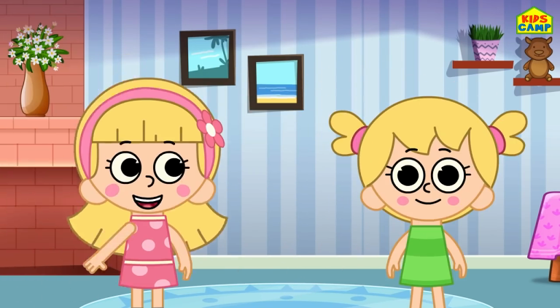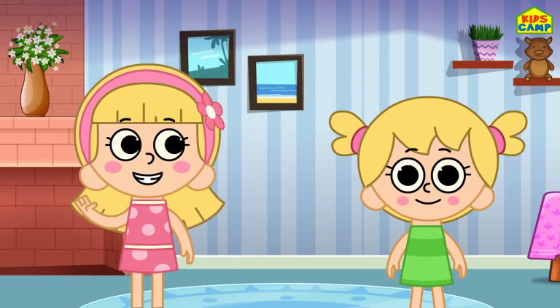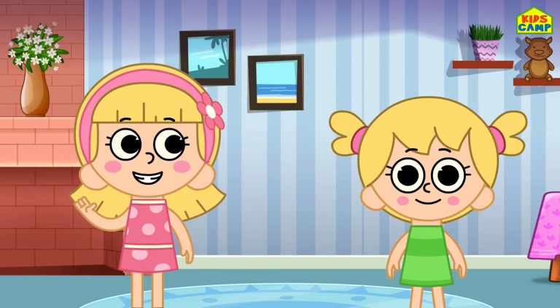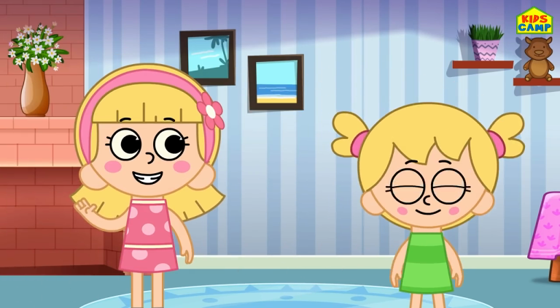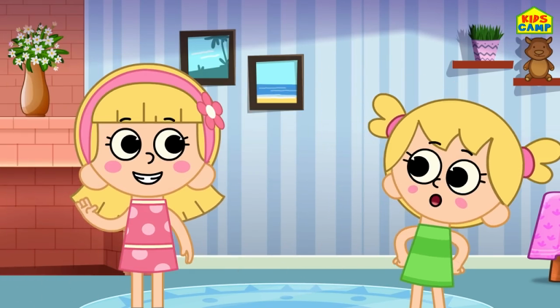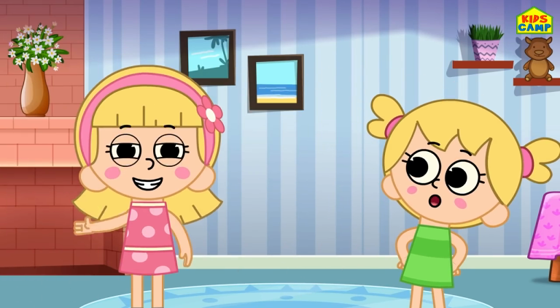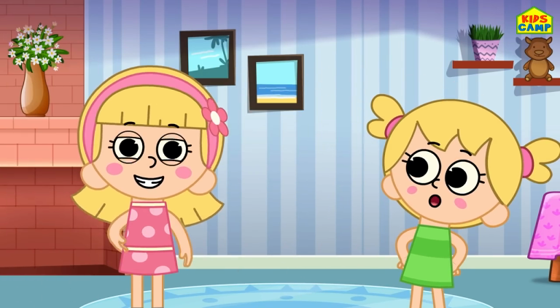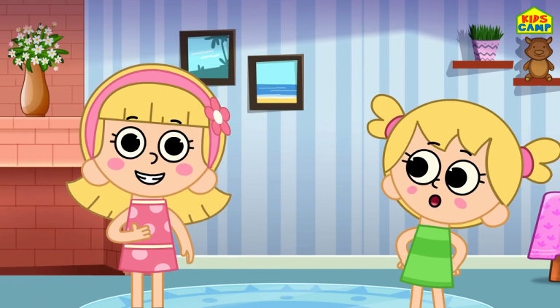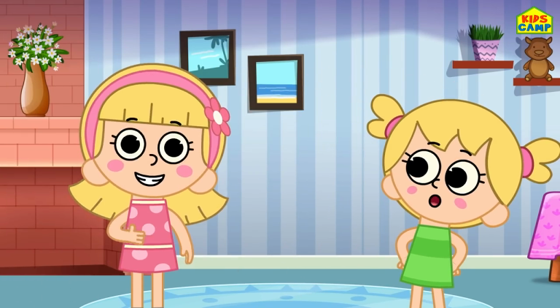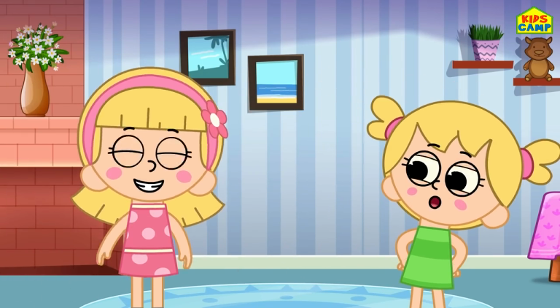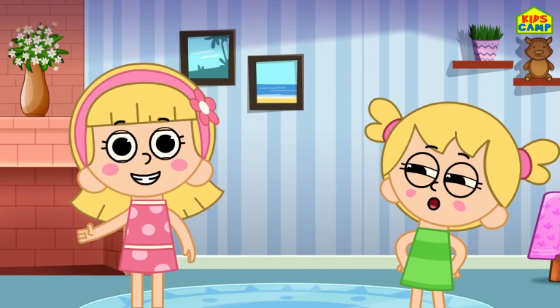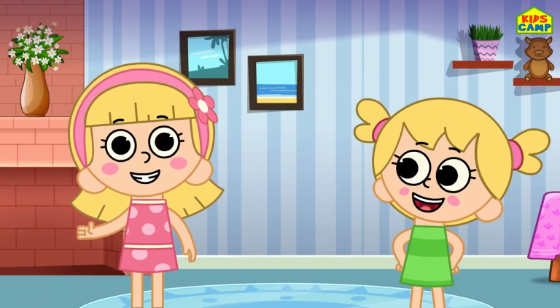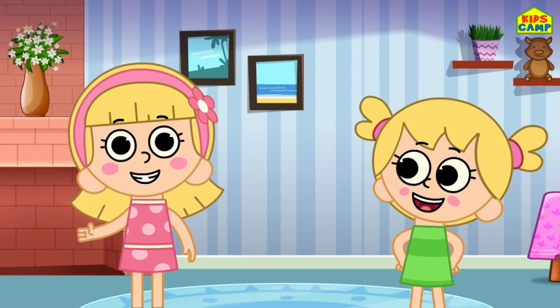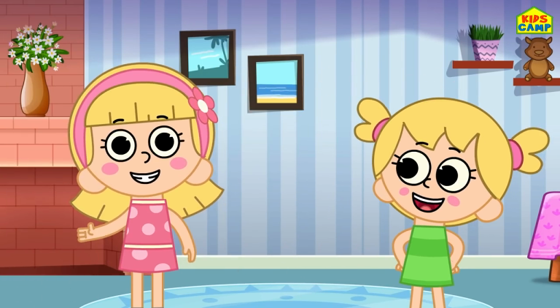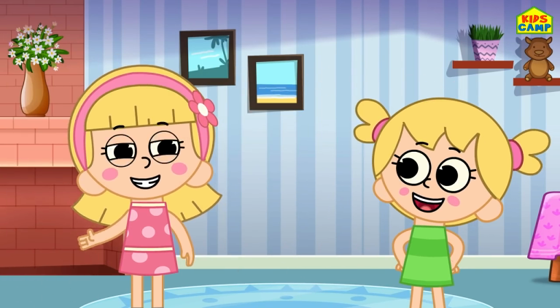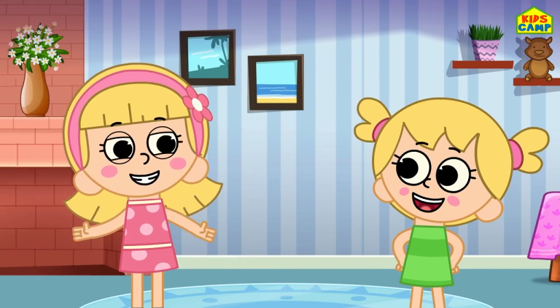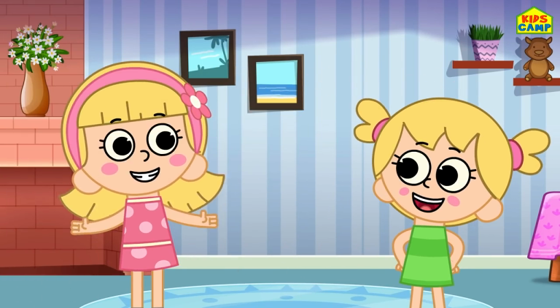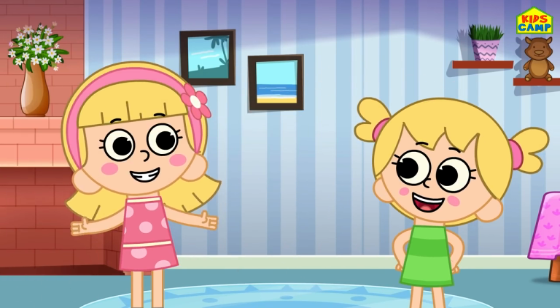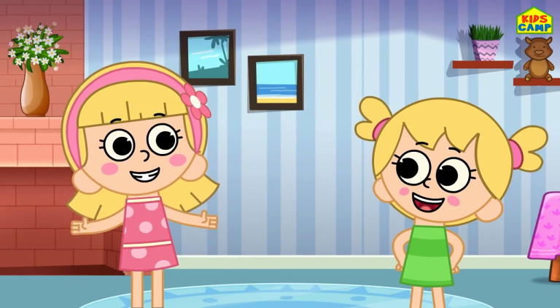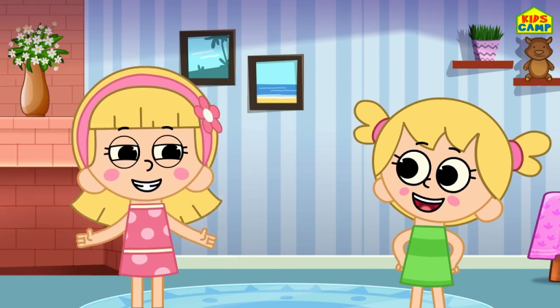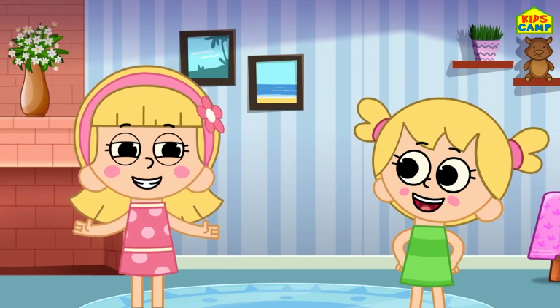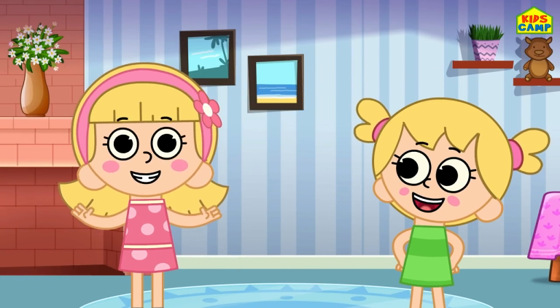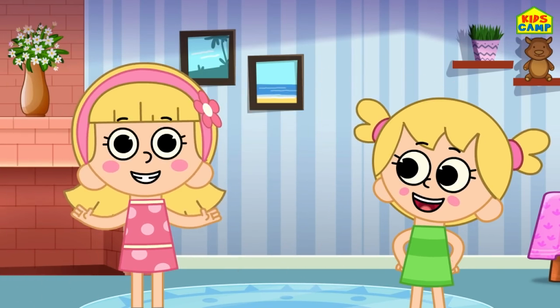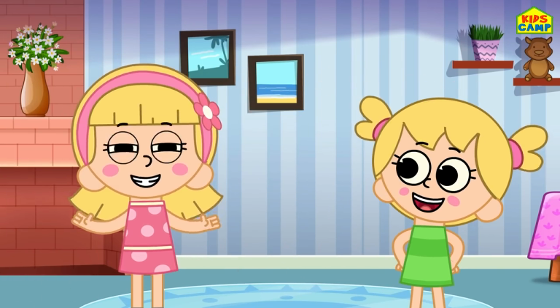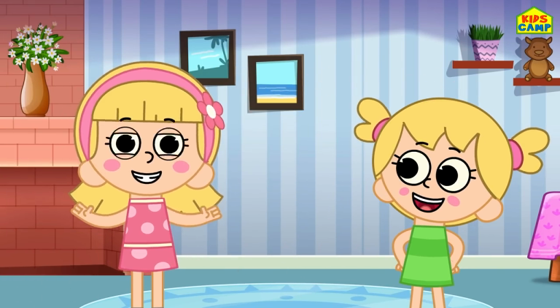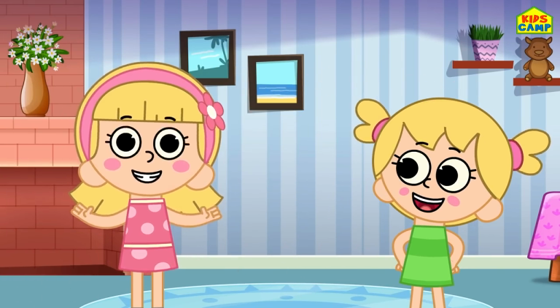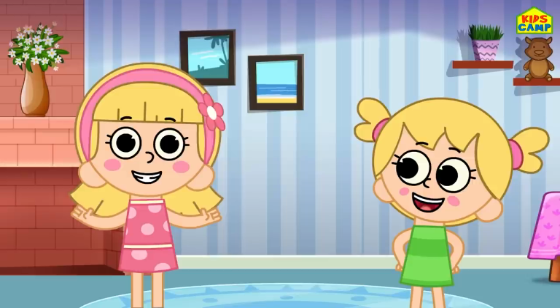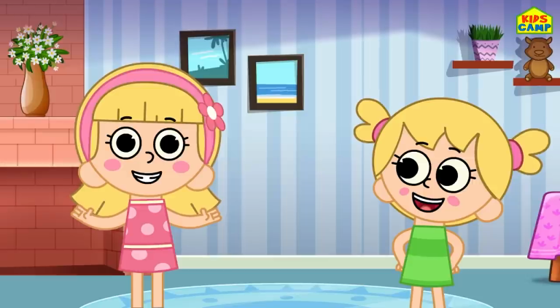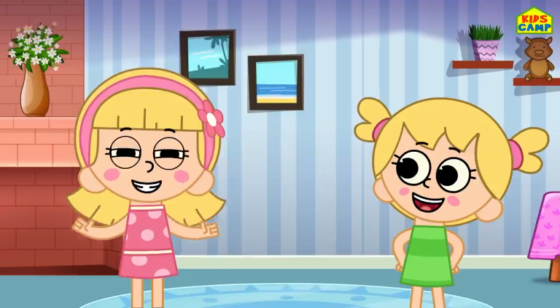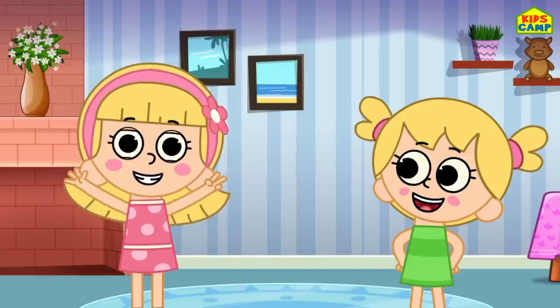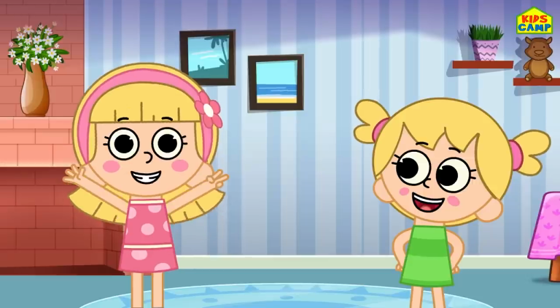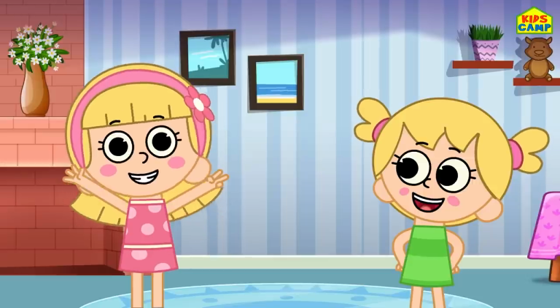Hi kids! I'm Ellie and this is Eva, and today we're going to have a party!